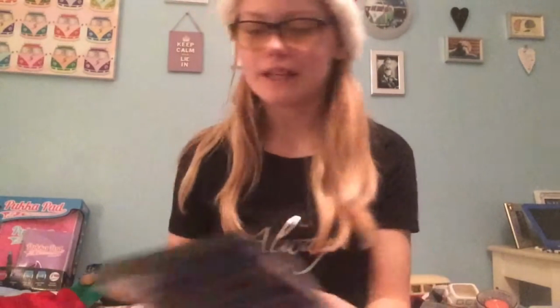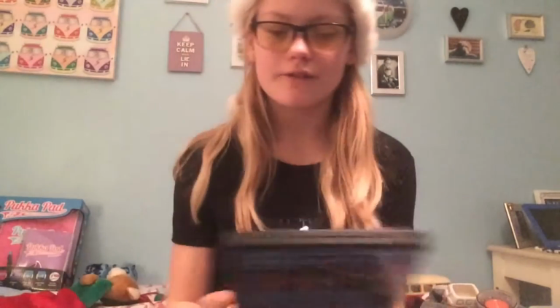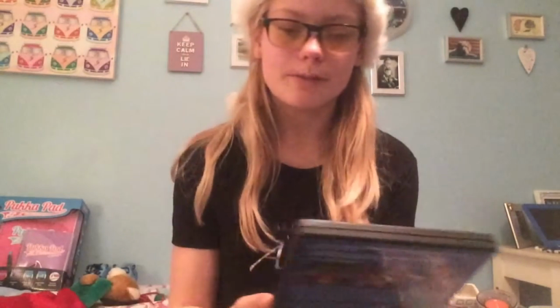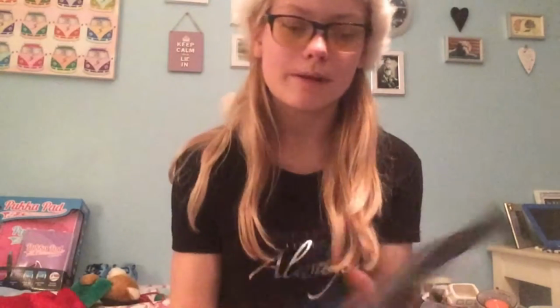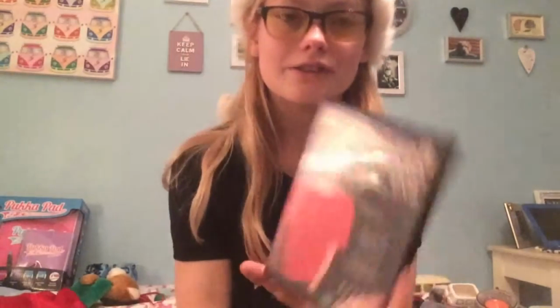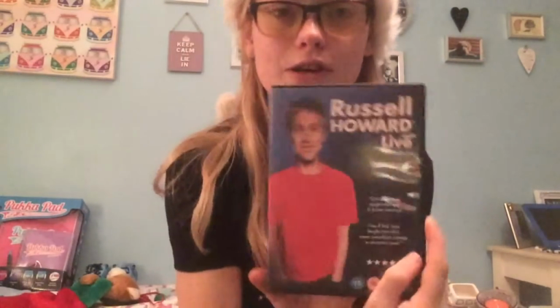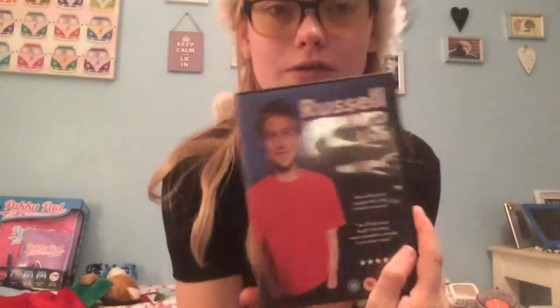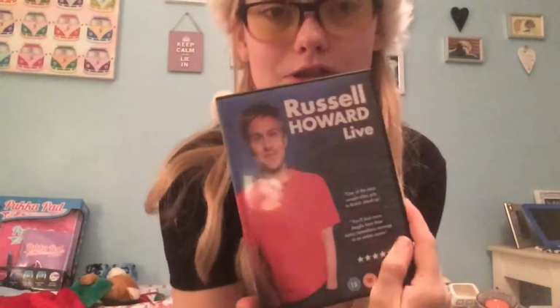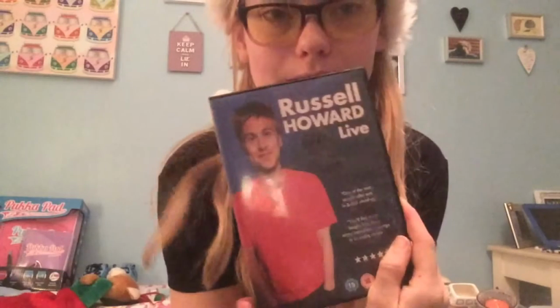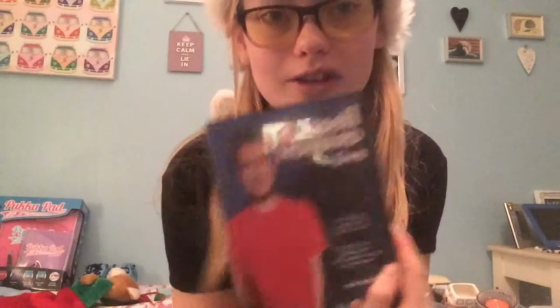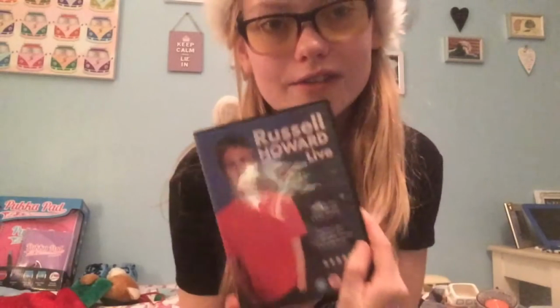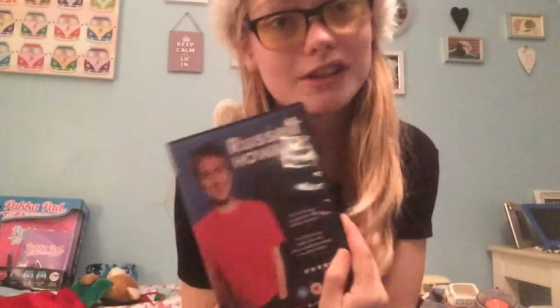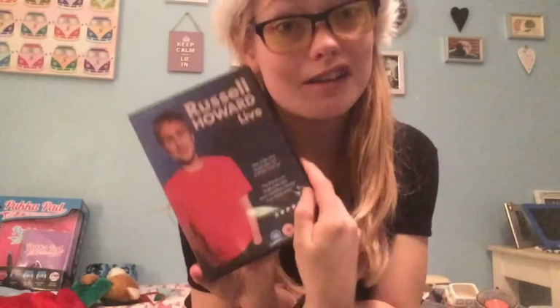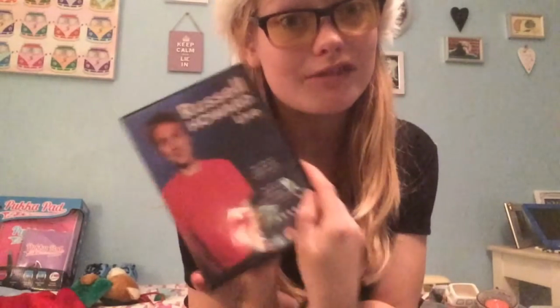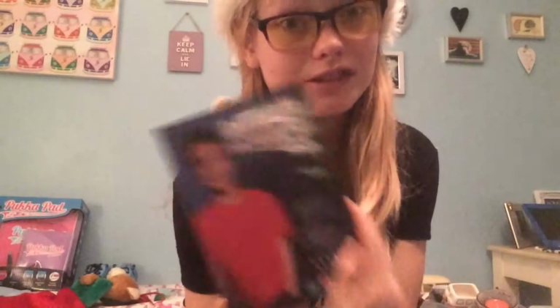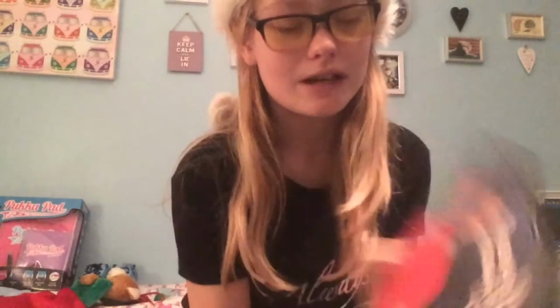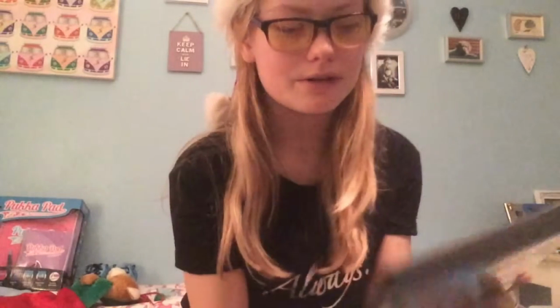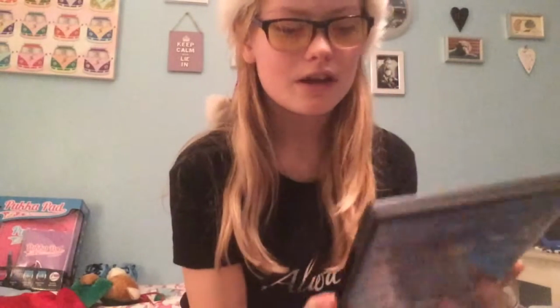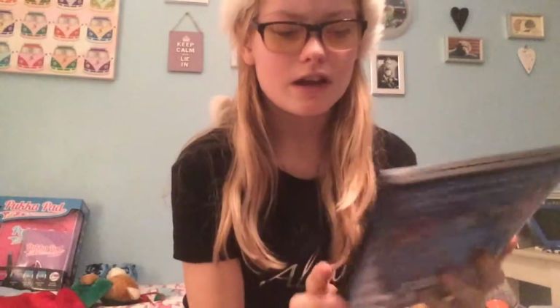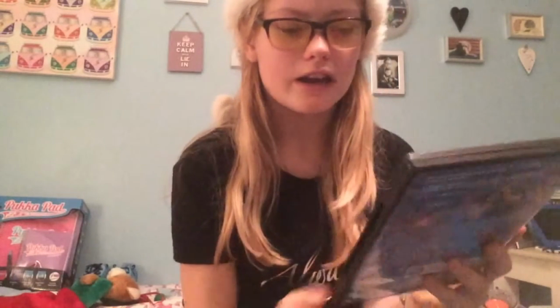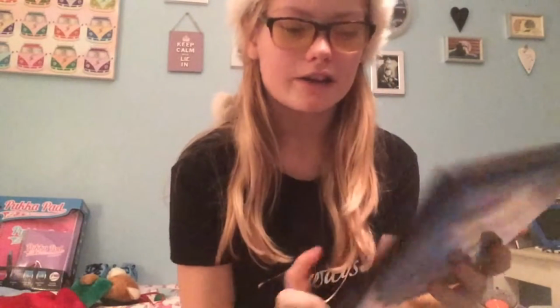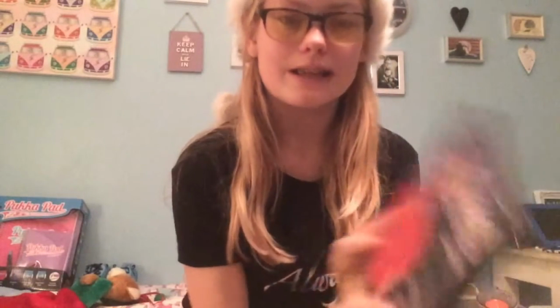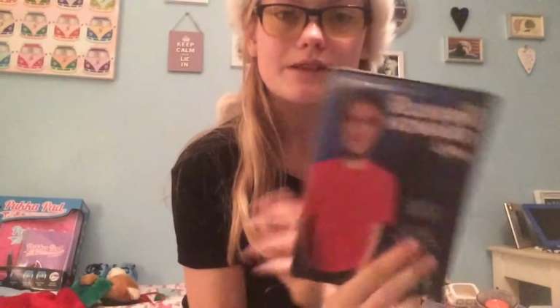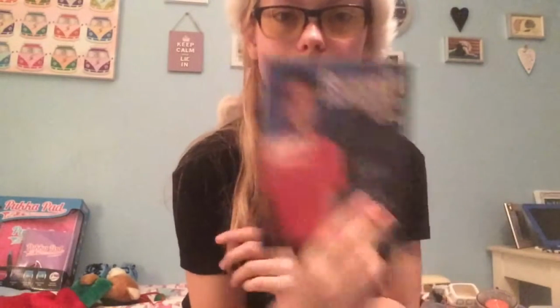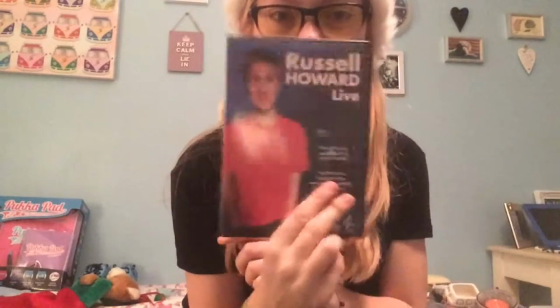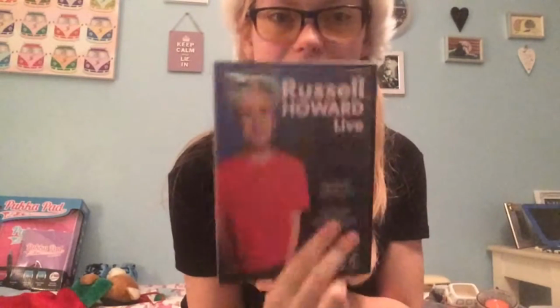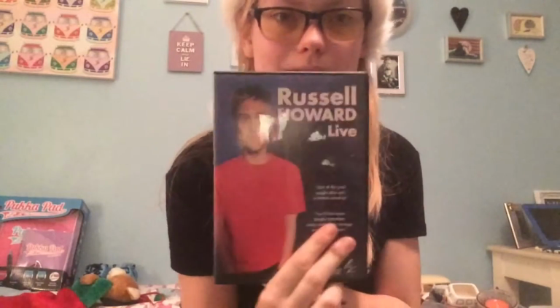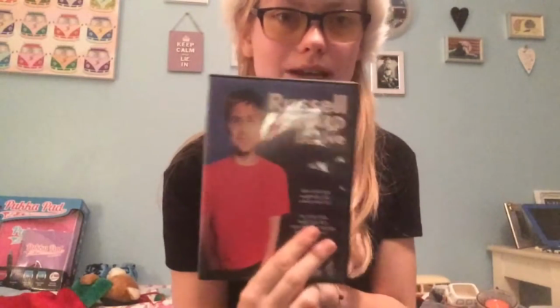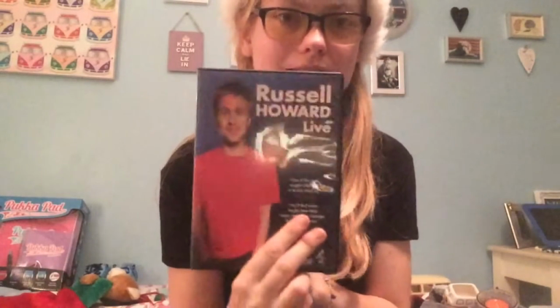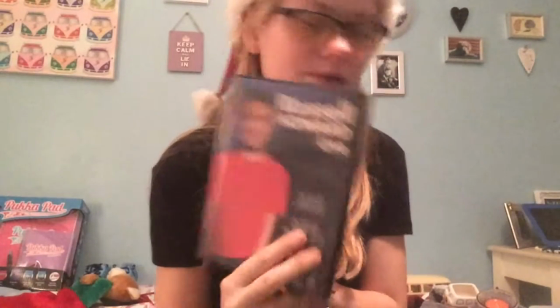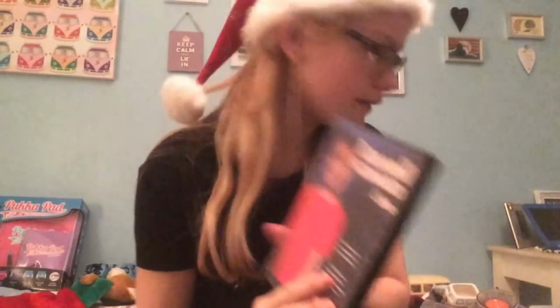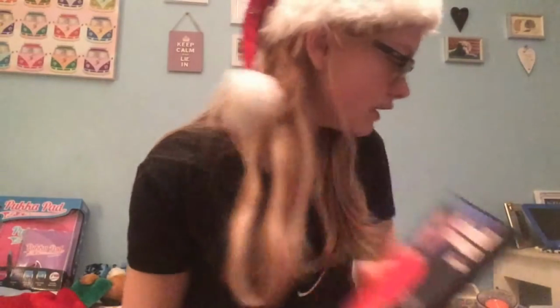Again from my parents, I got Russell Howard Live because I love Russell Howard, and I'm going to watch it with Jamie when he comes over.